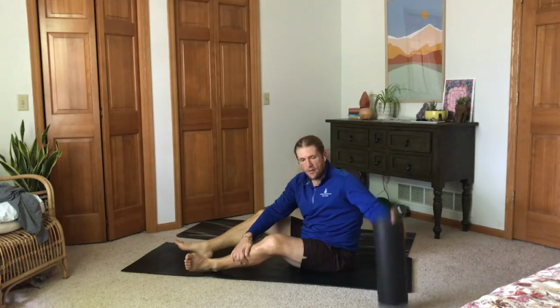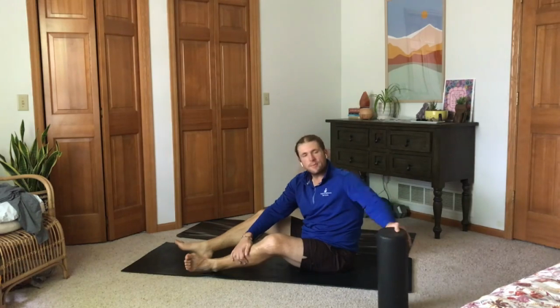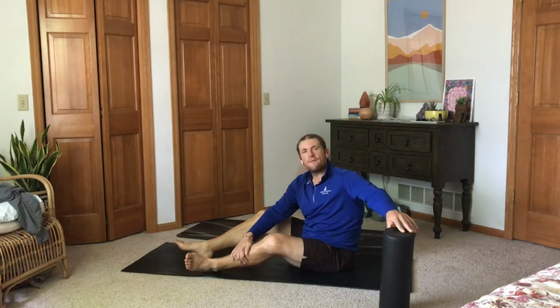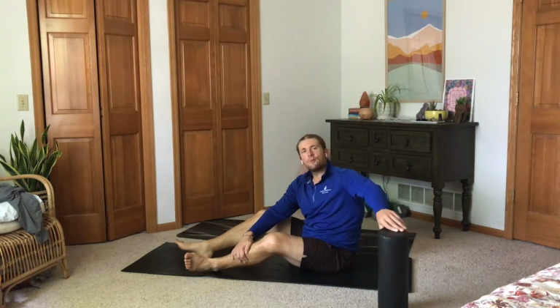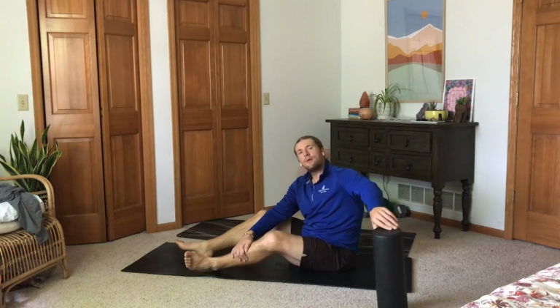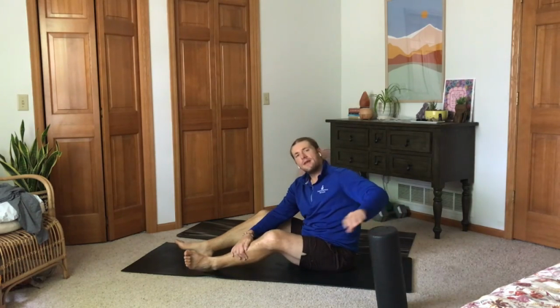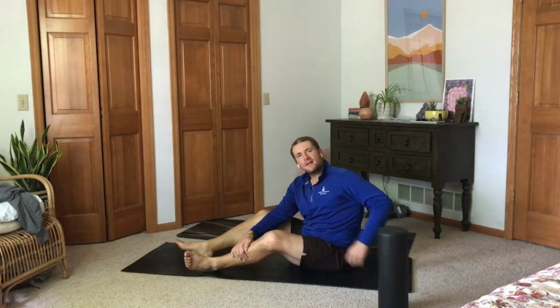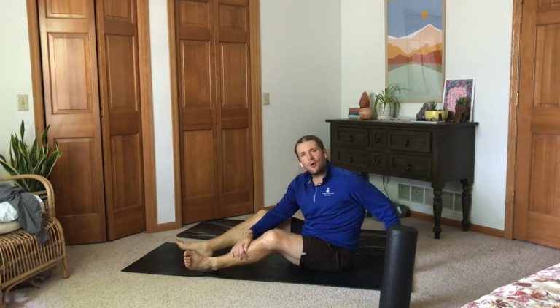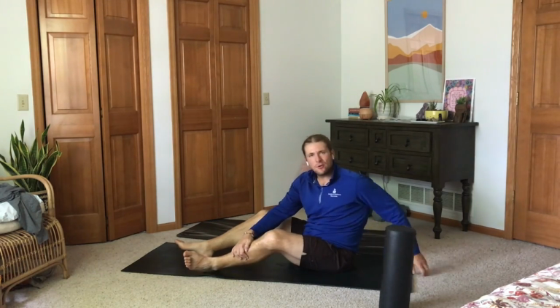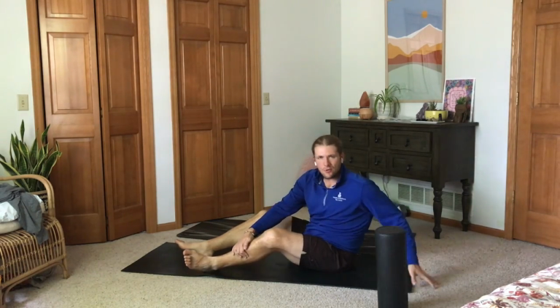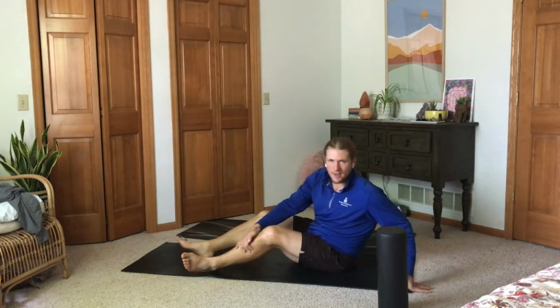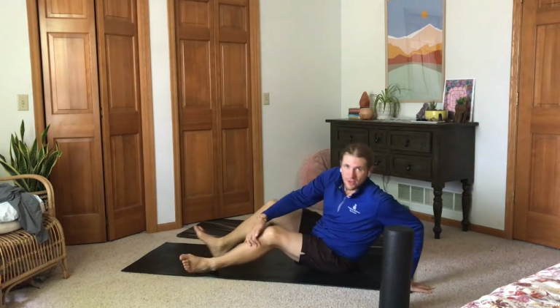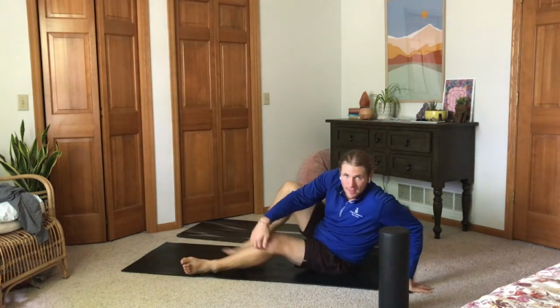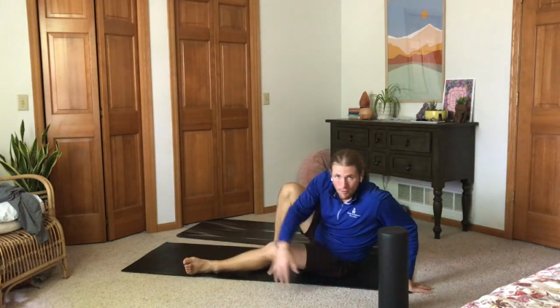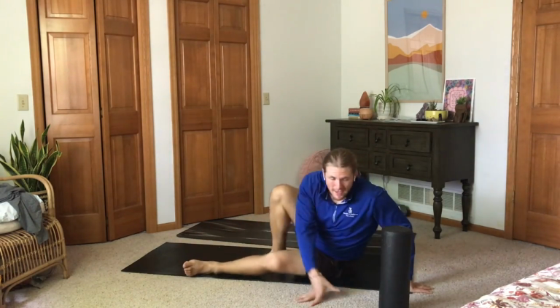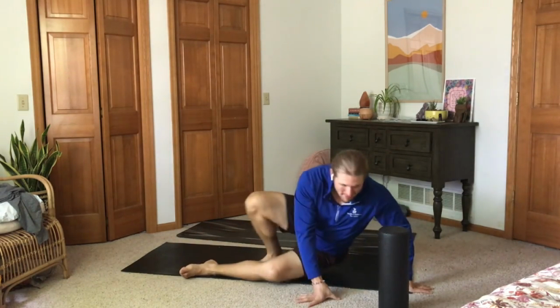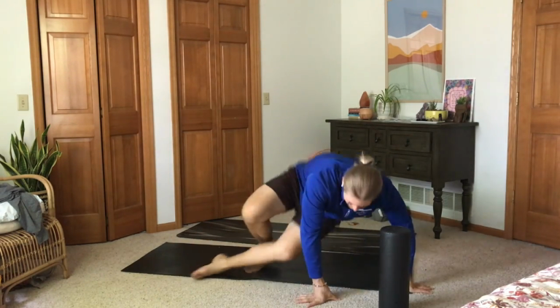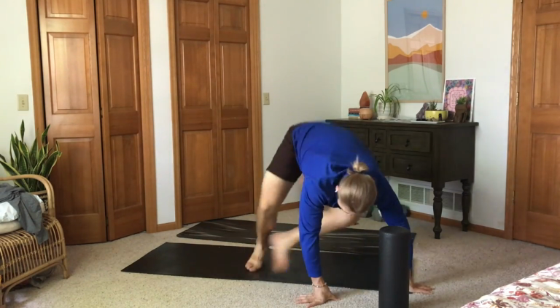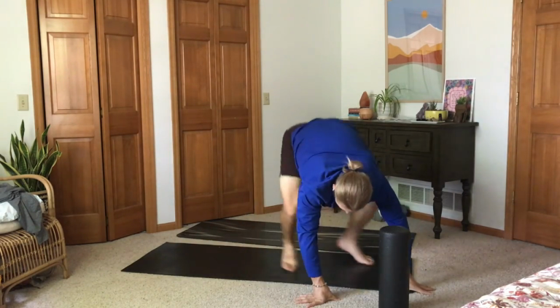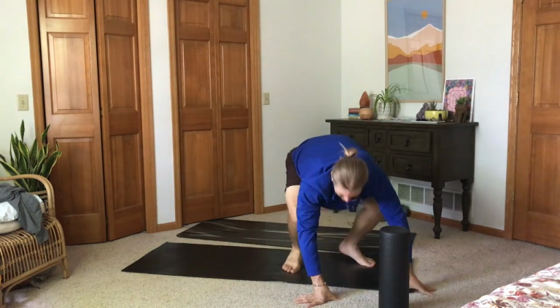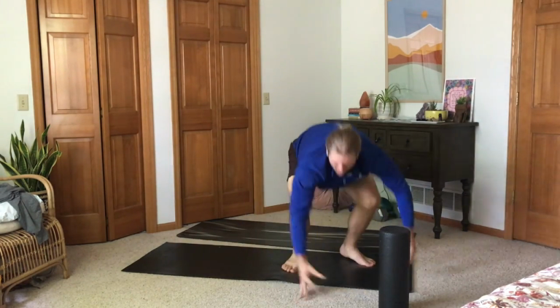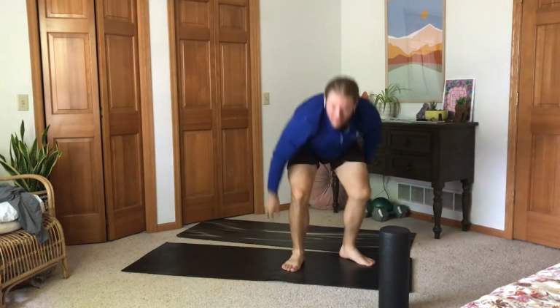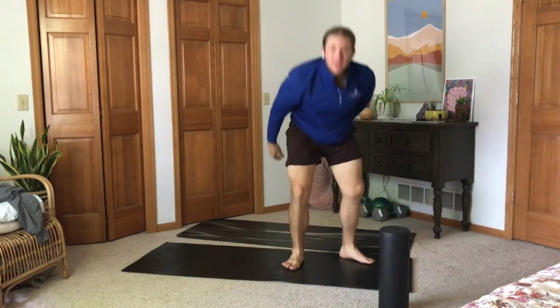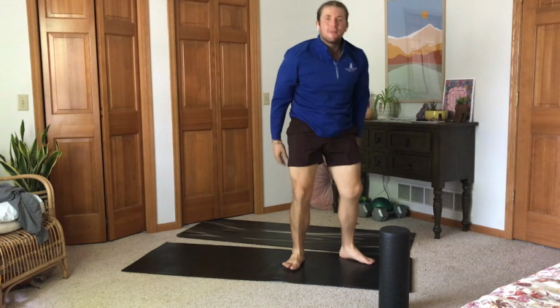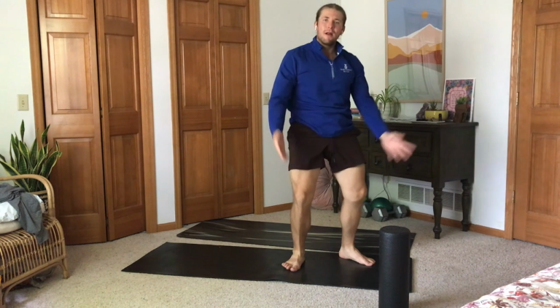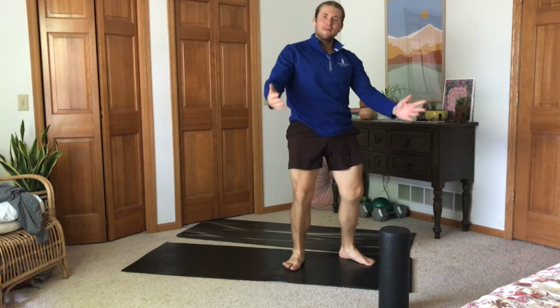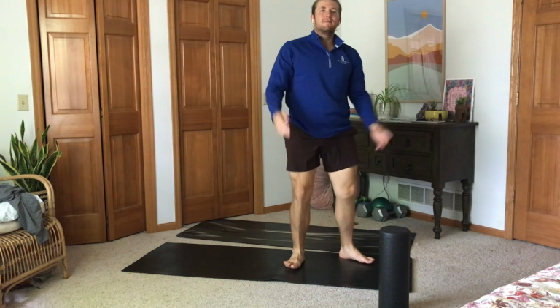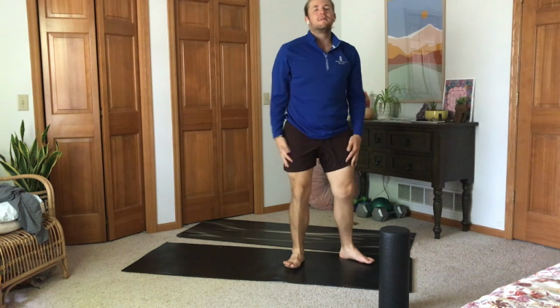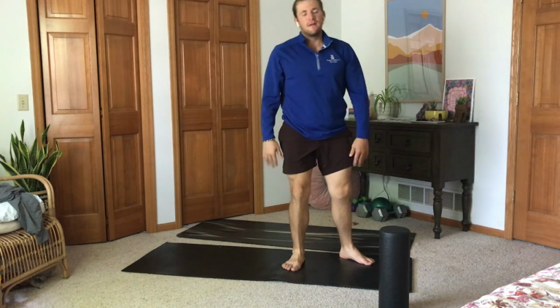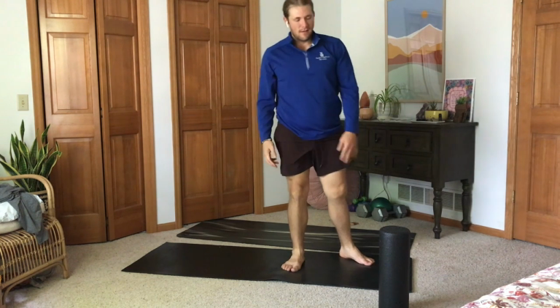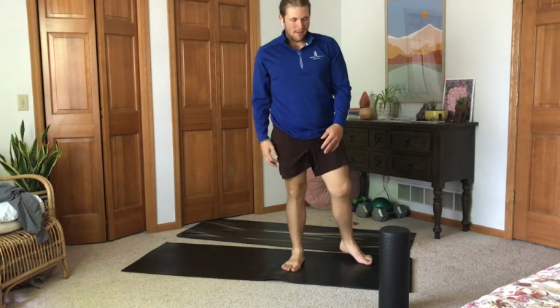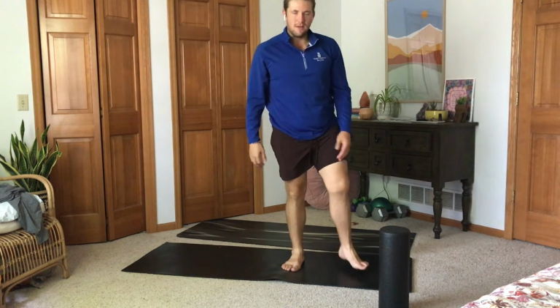Those are my foam rolling basics. I hope you enjoy and get the chance to practice. As always, keep inspired. Thank you.